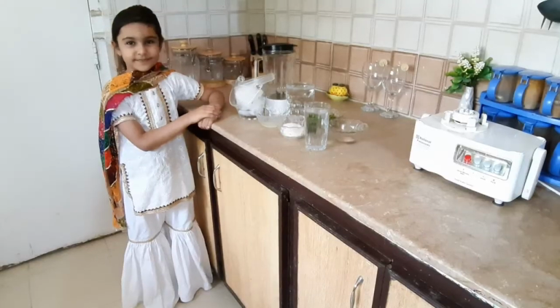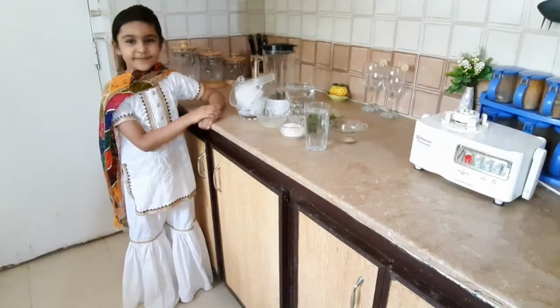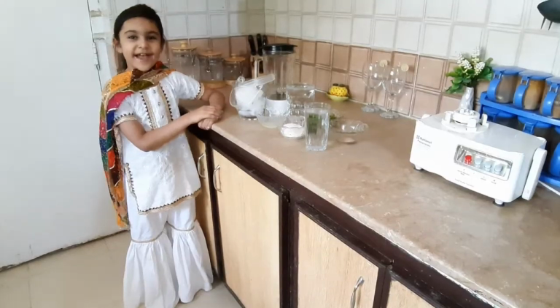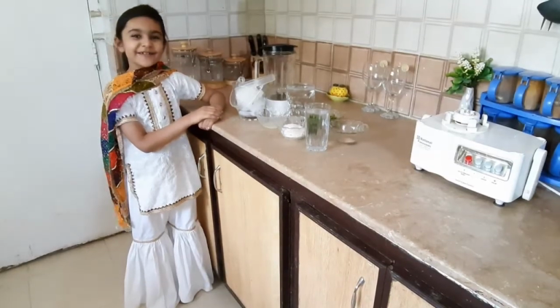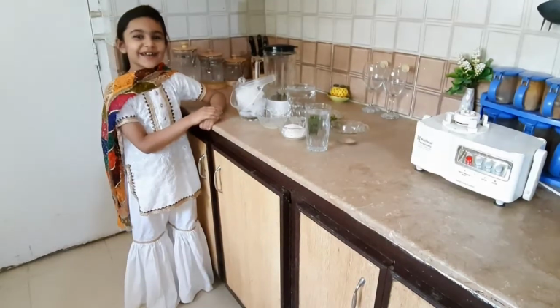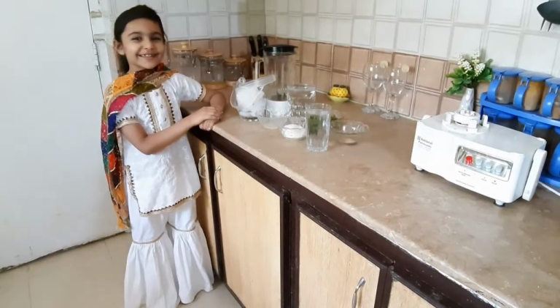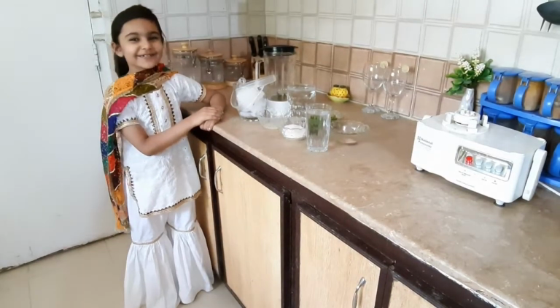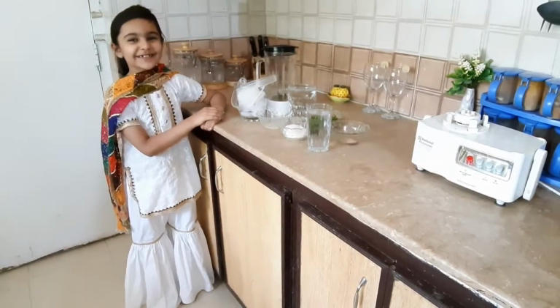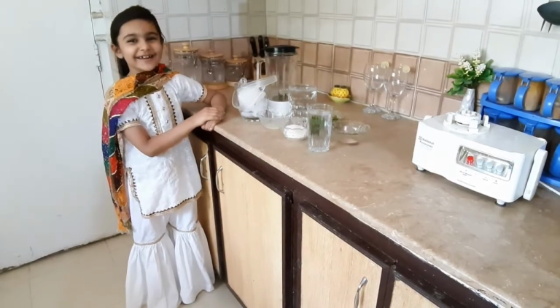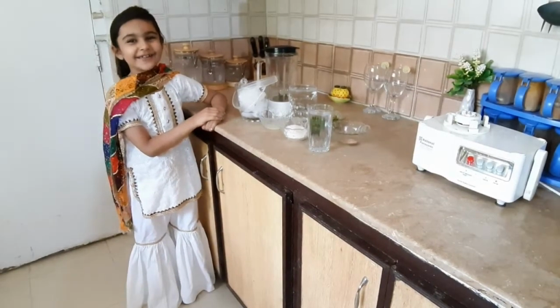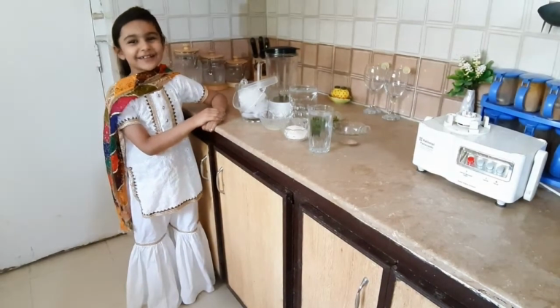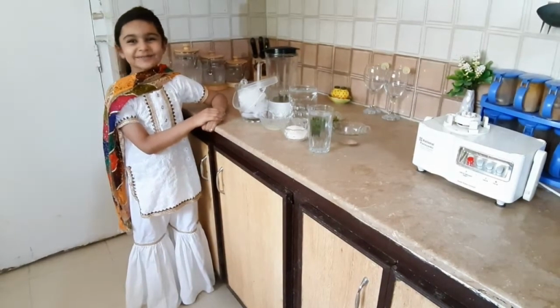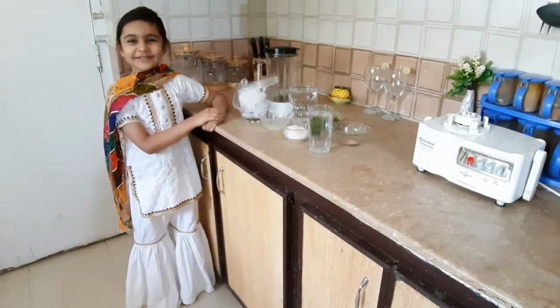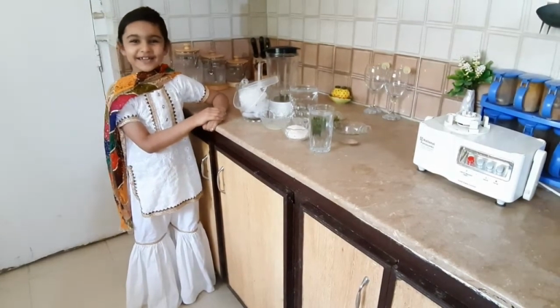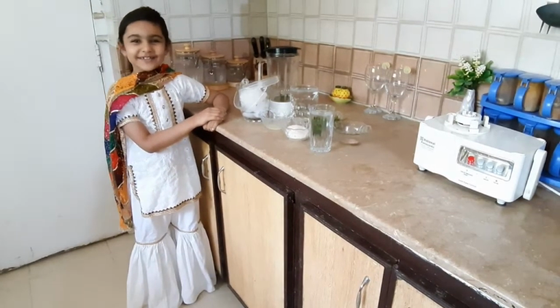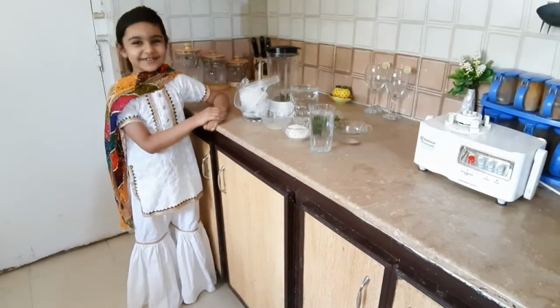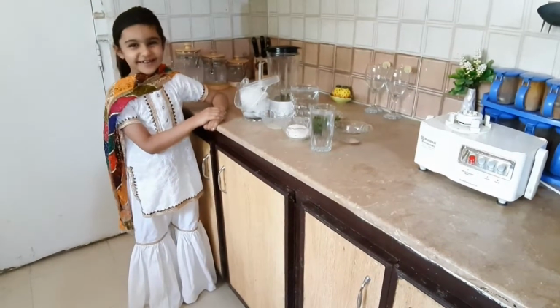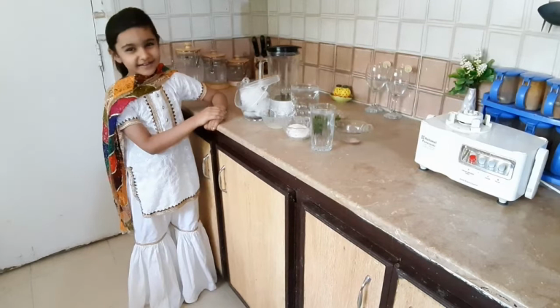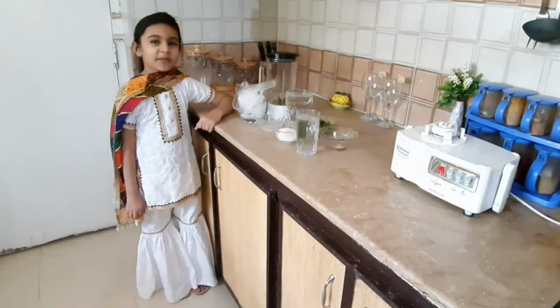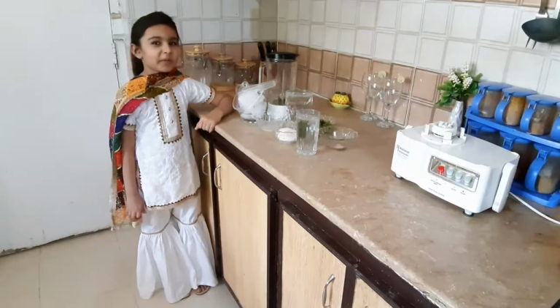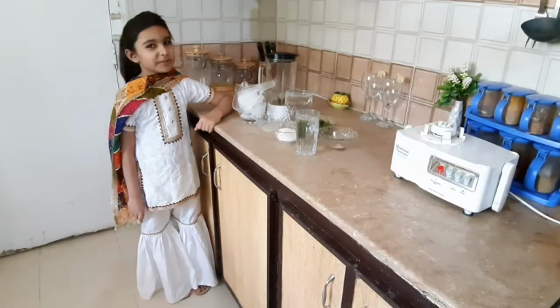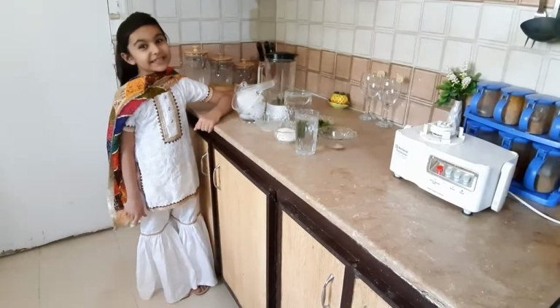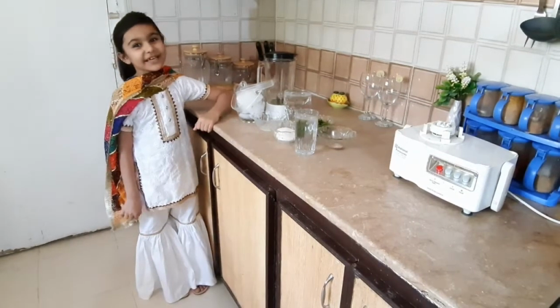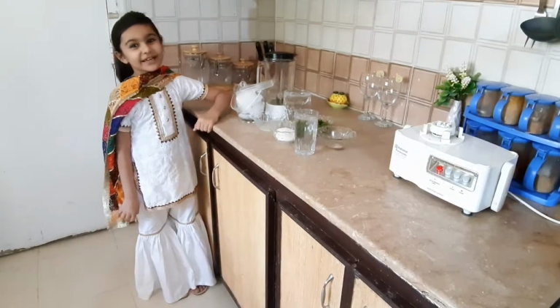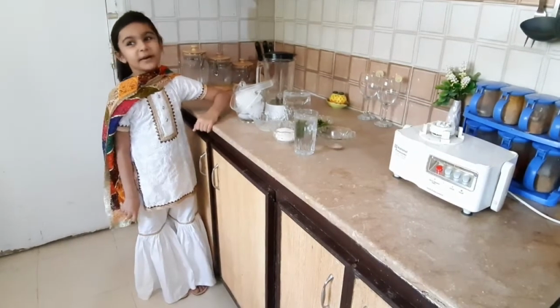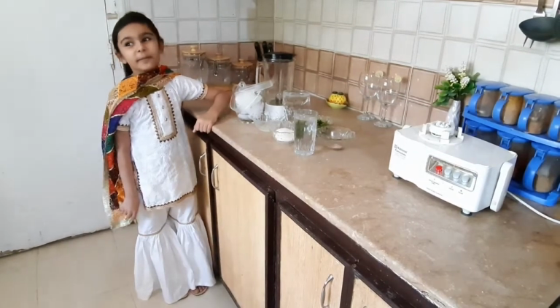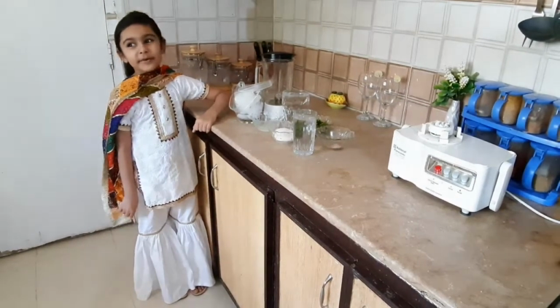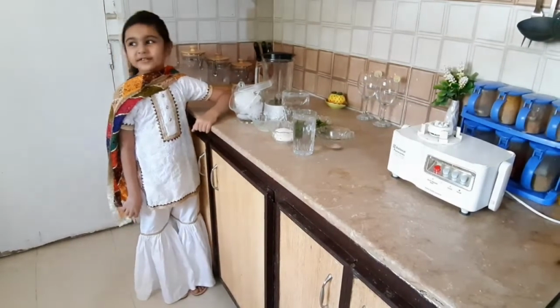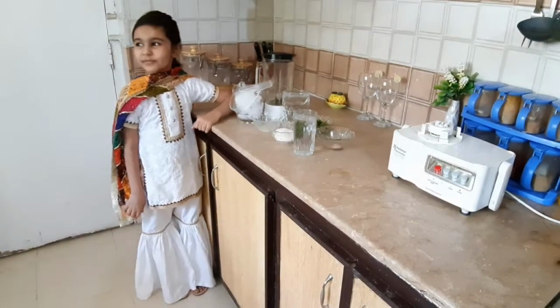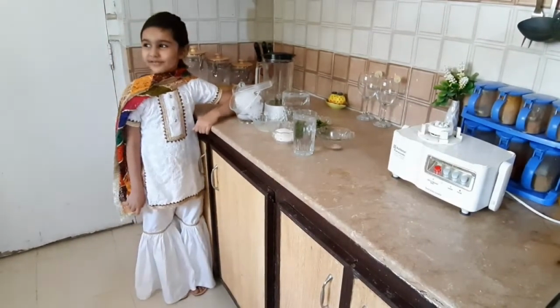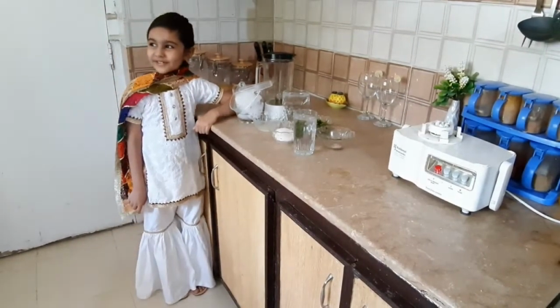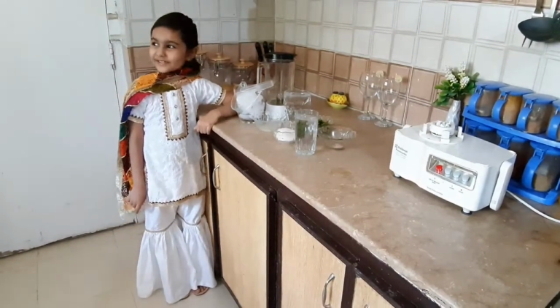Hi friends, welcome to Dragon's Kitchen. I will be making mint milk pizza.